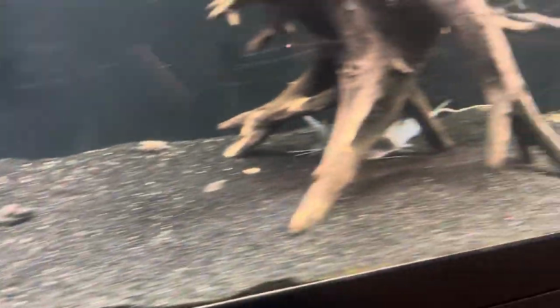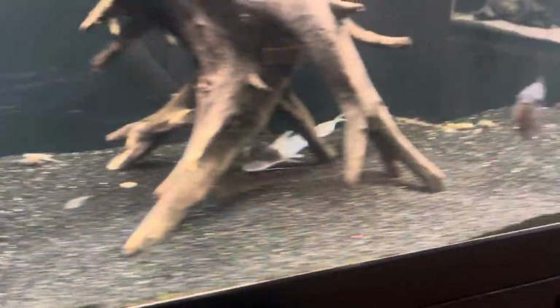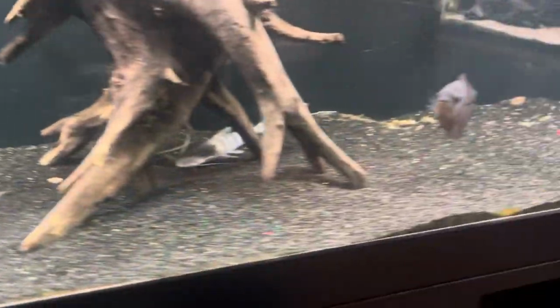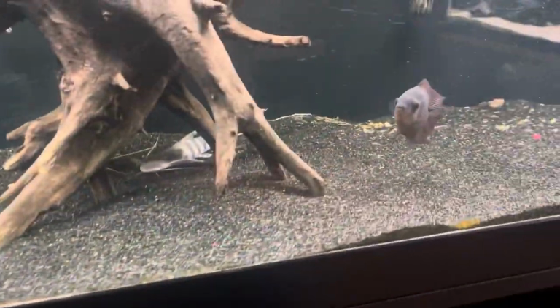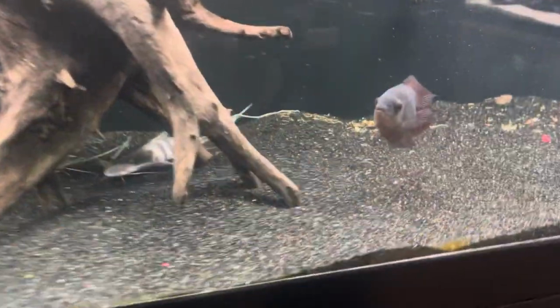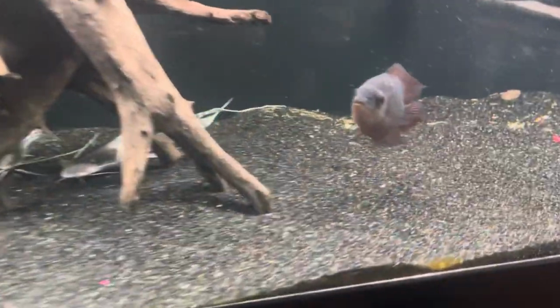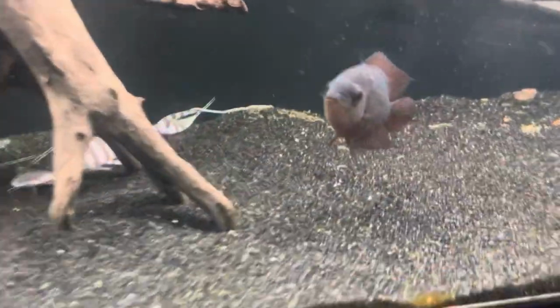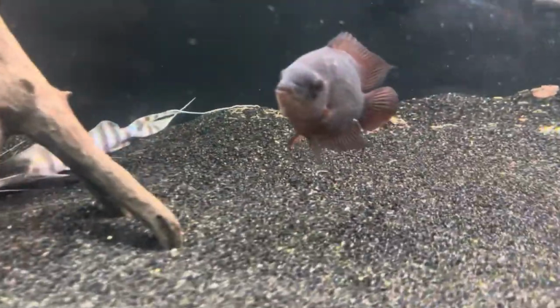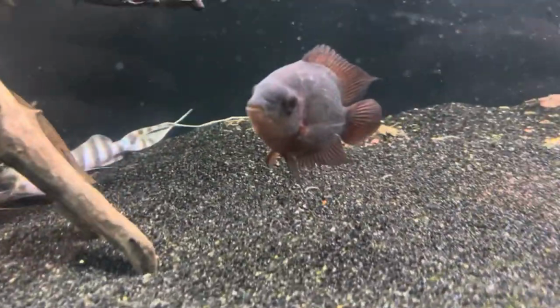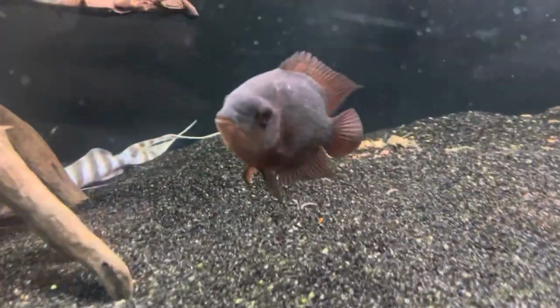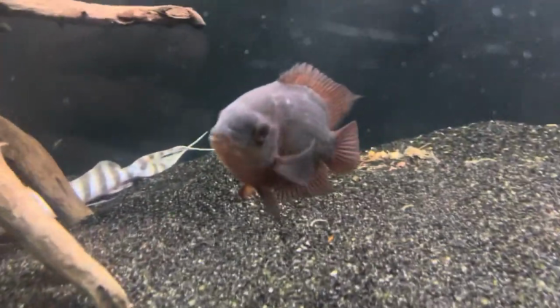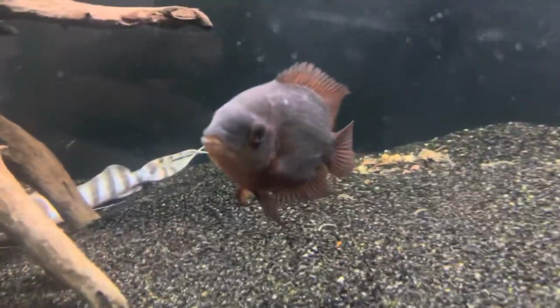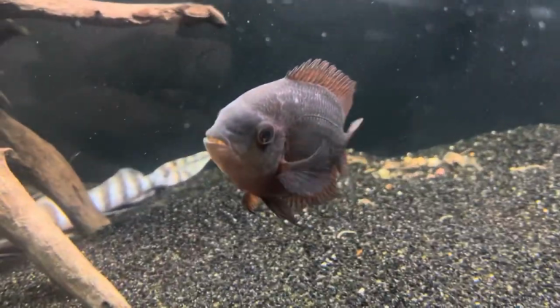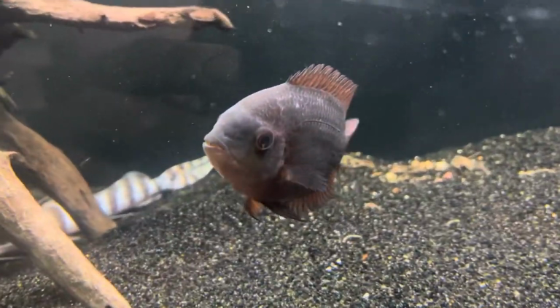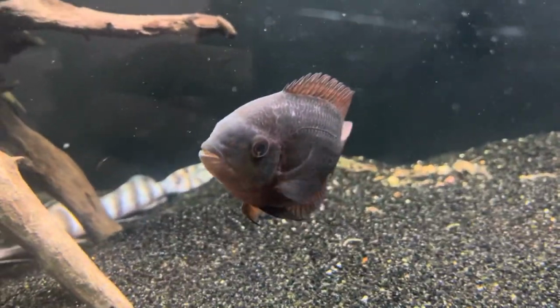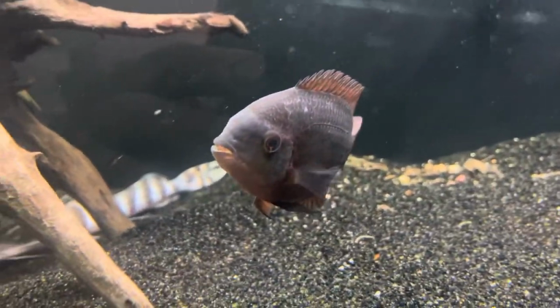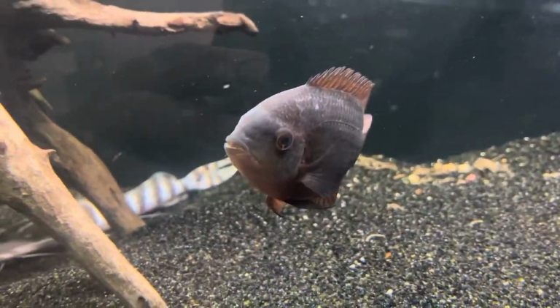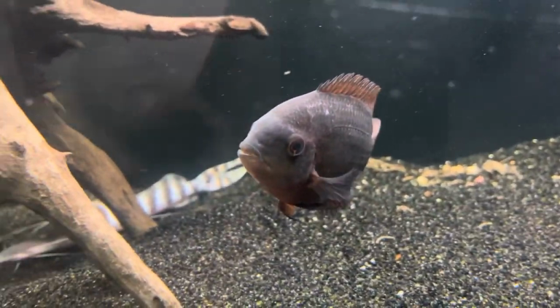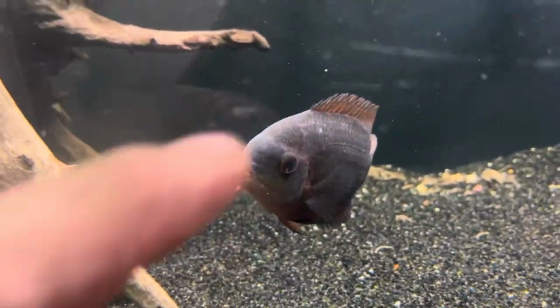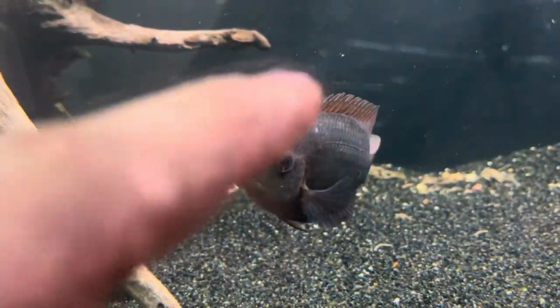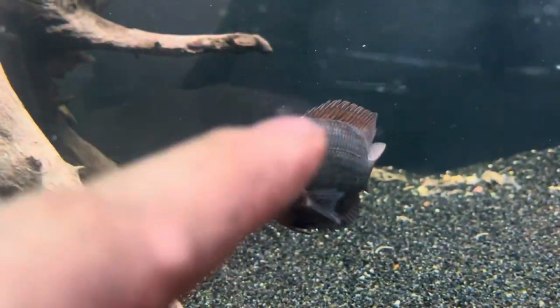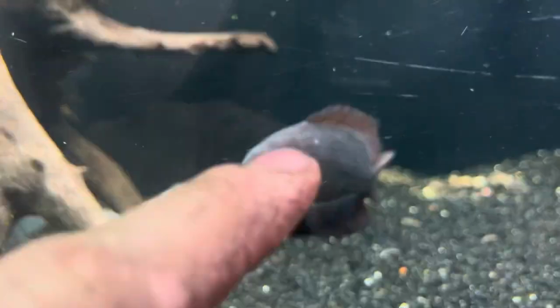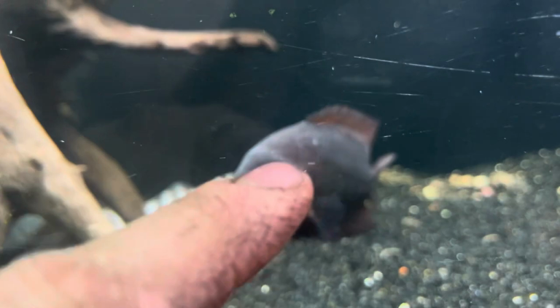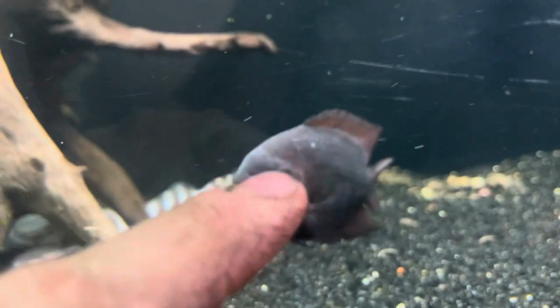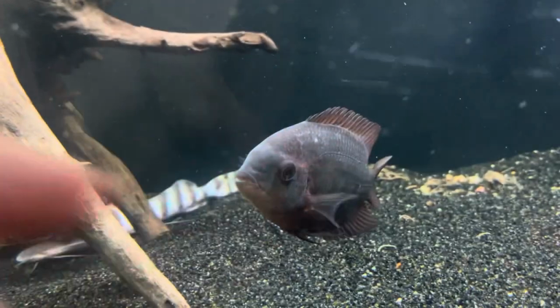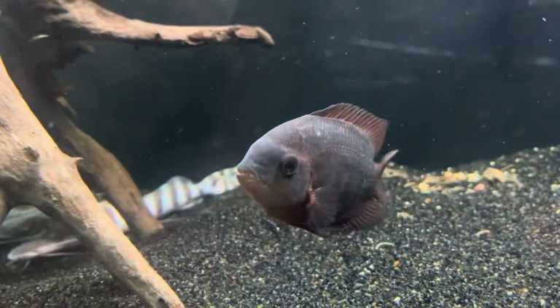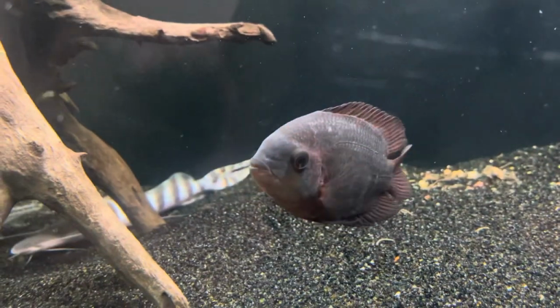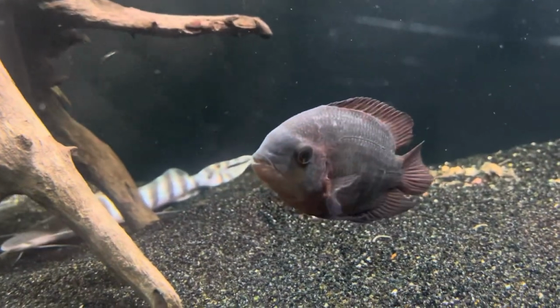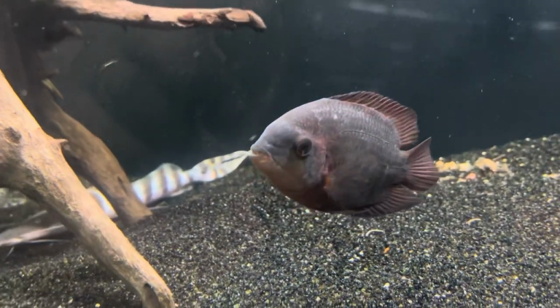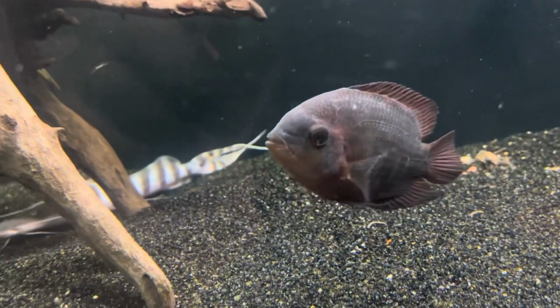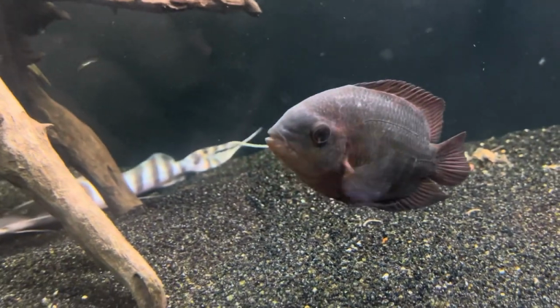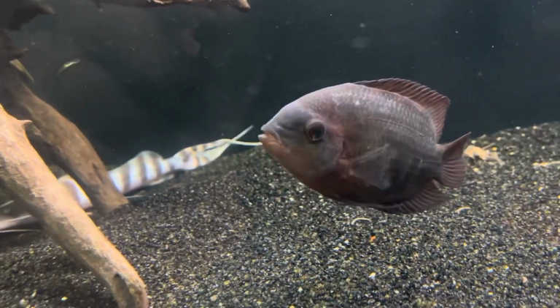We got my chocolate cichlid — not sure what's going on there, I think it's some scarring, but he is healthy.